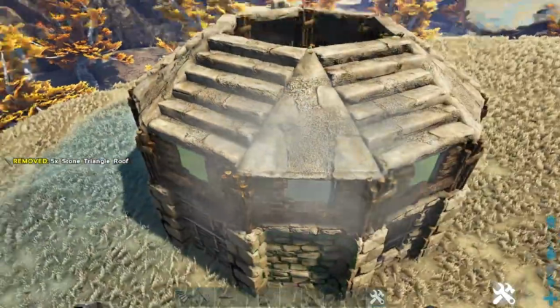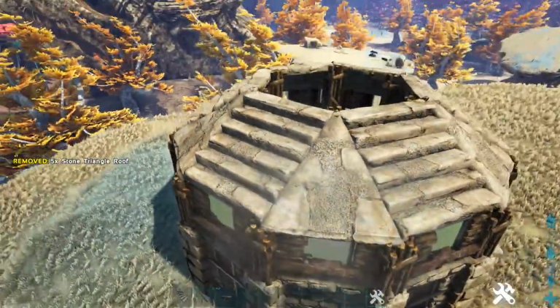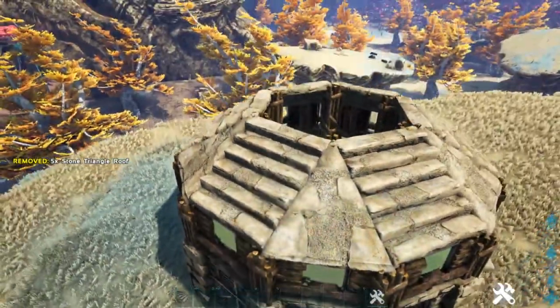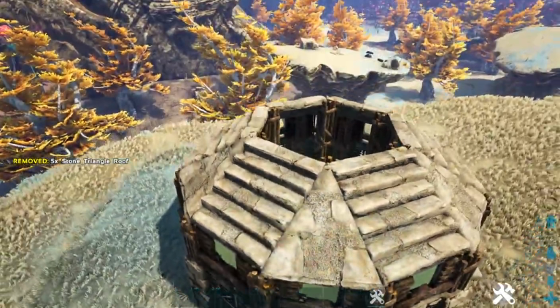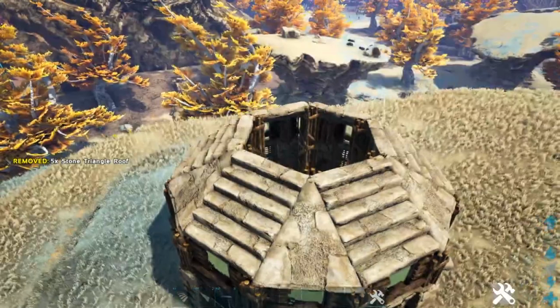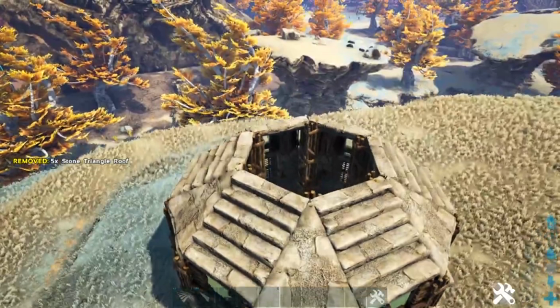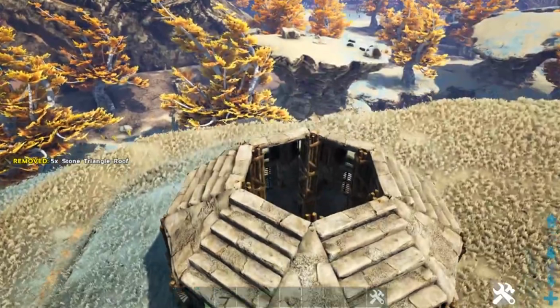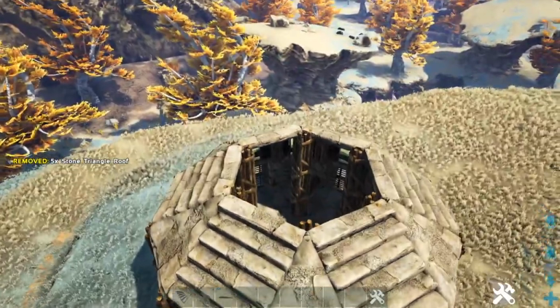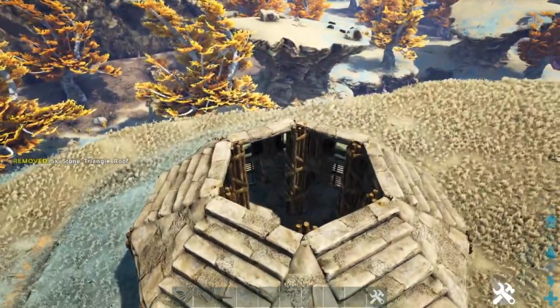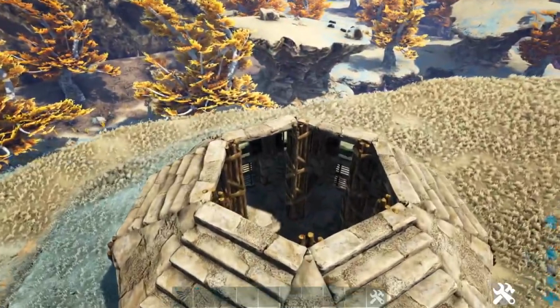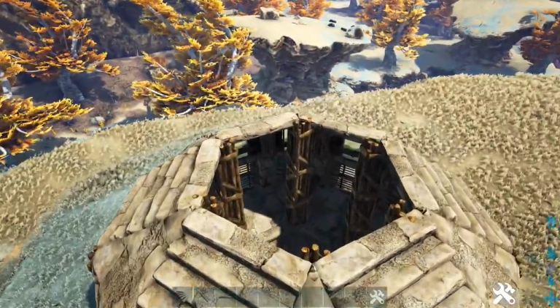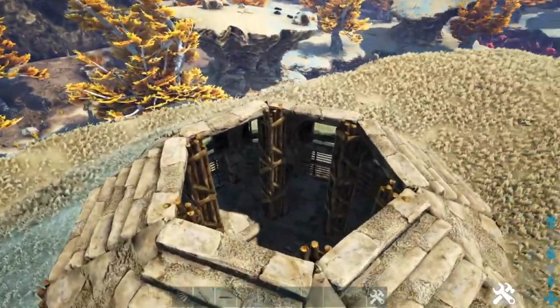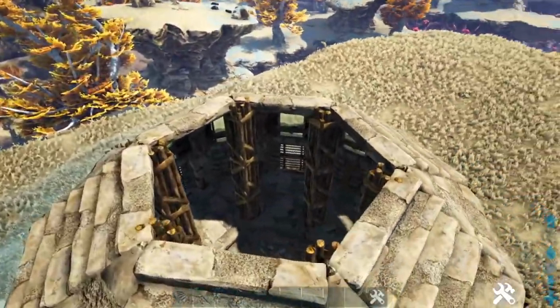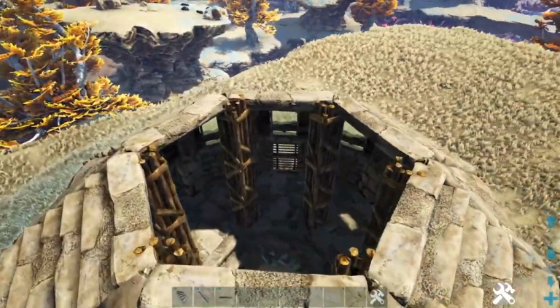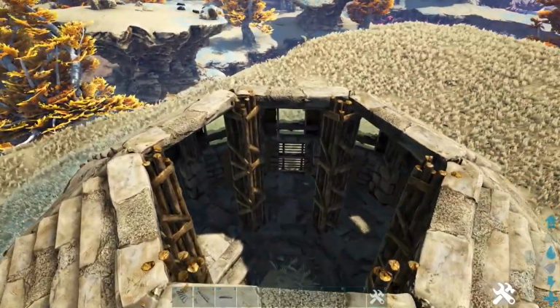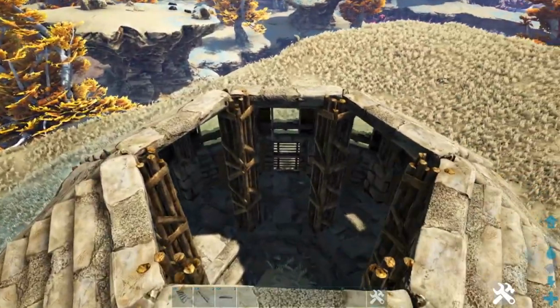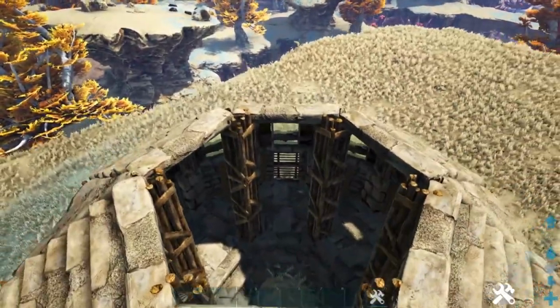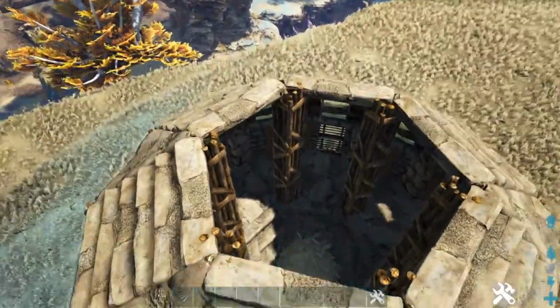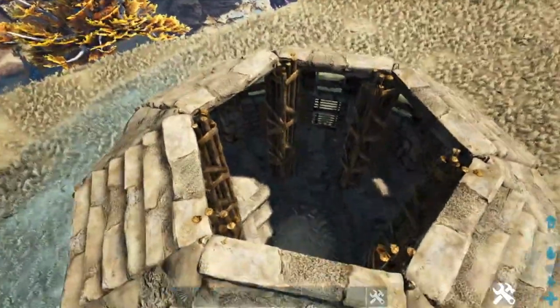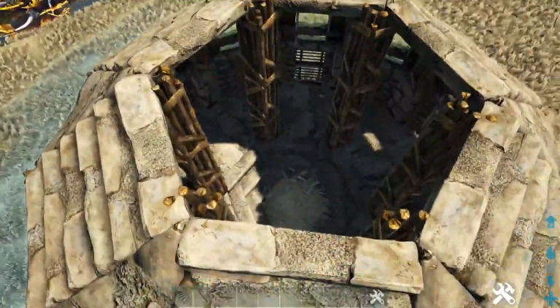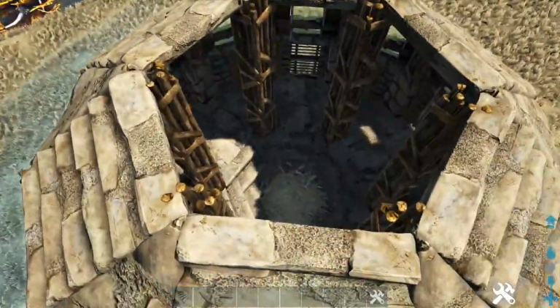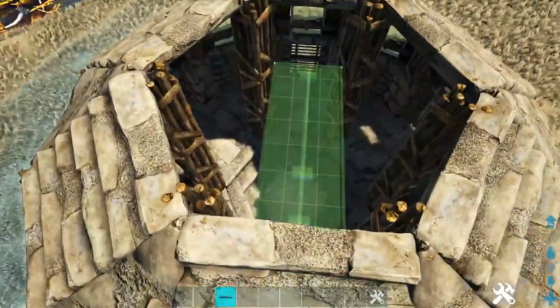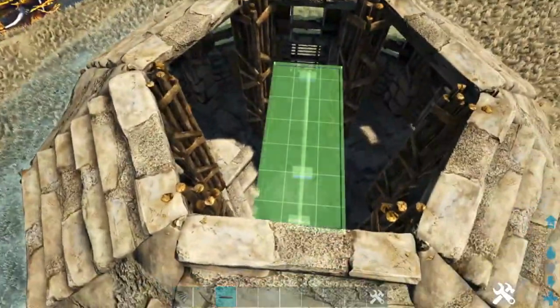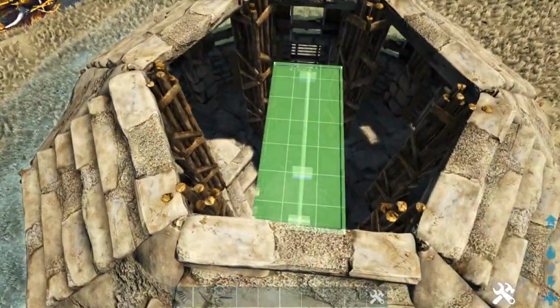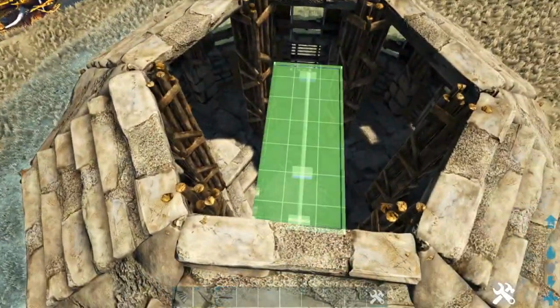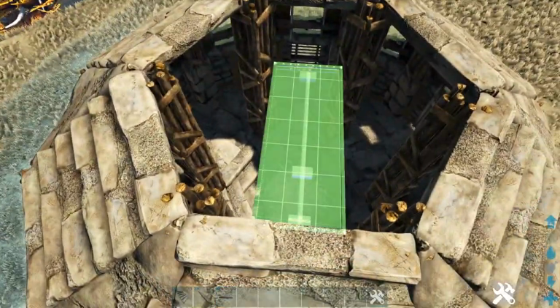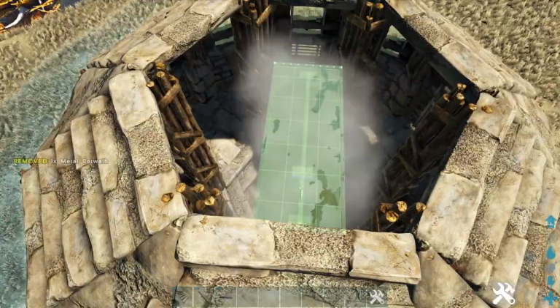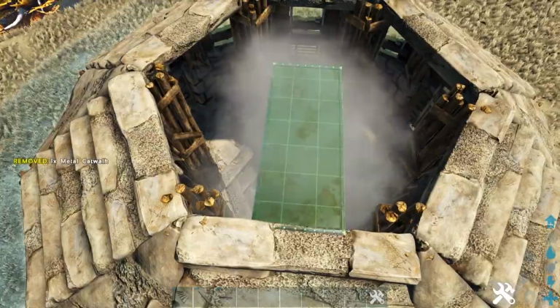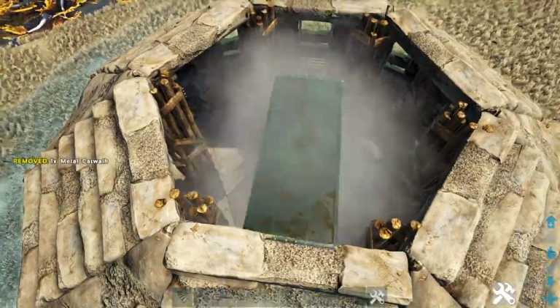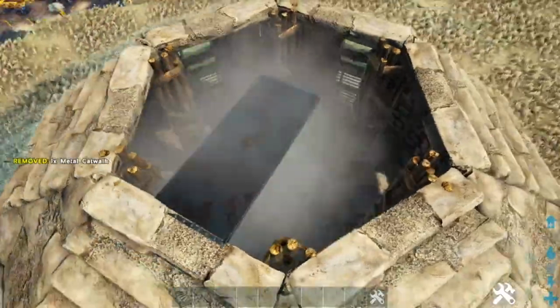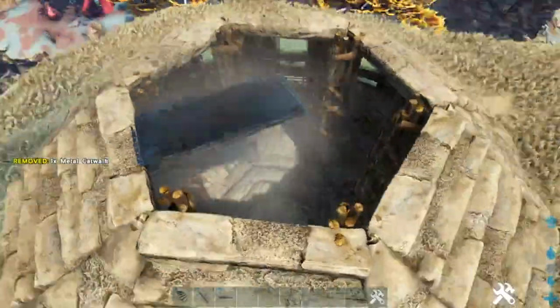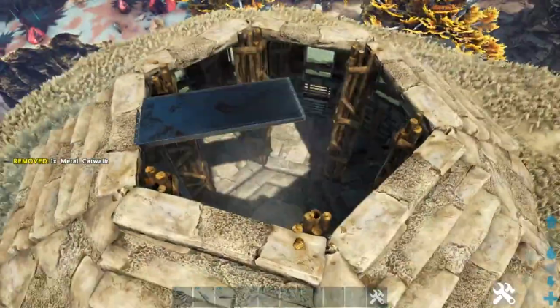Now we're going to come to the very top of the build and get out a metal catwalk, placing one coming out on every side.